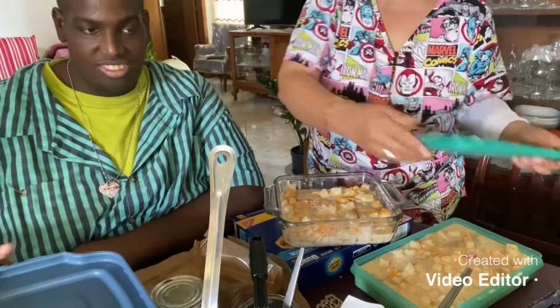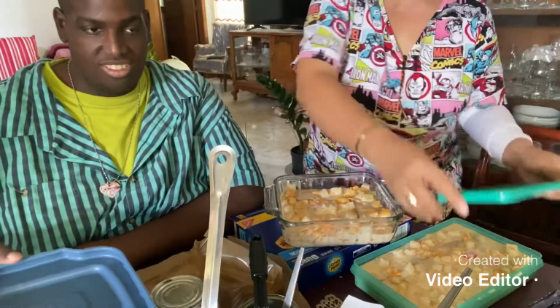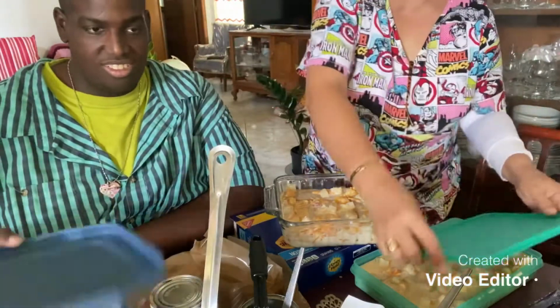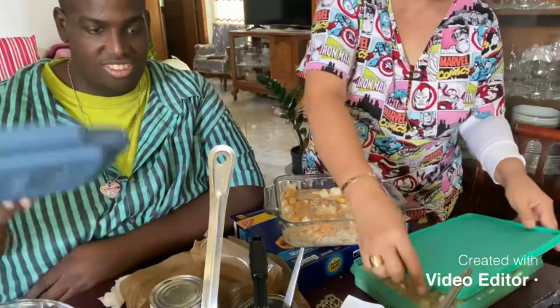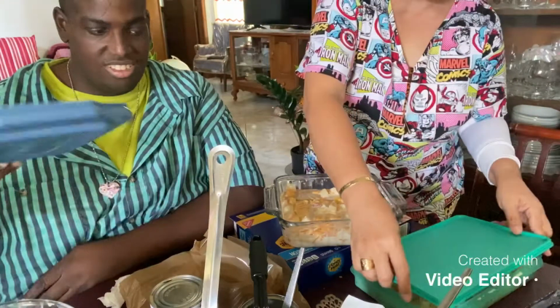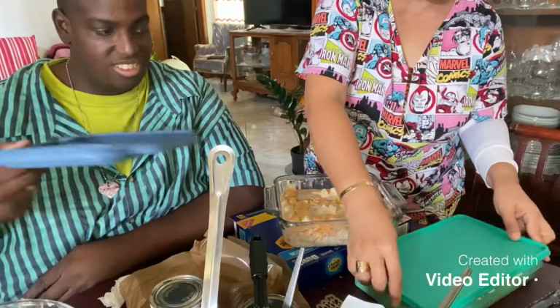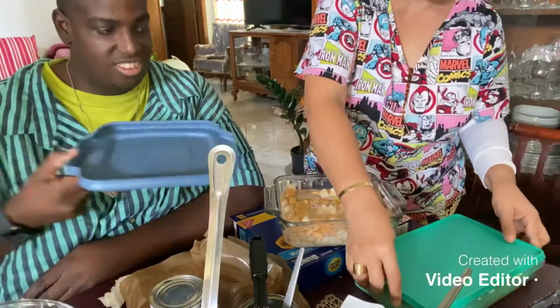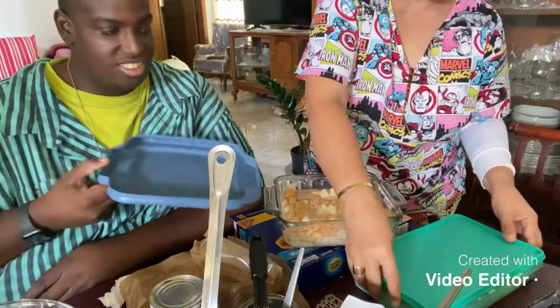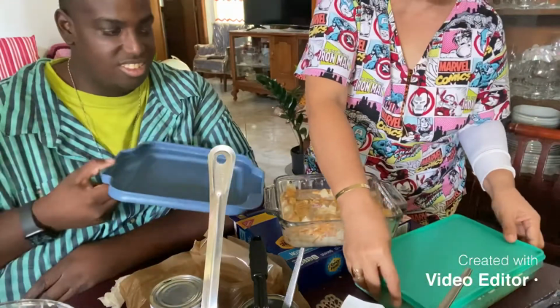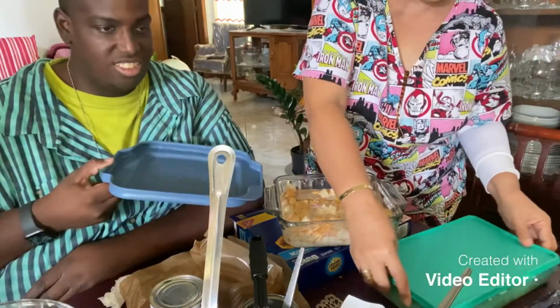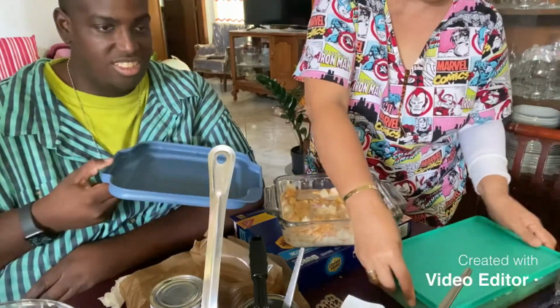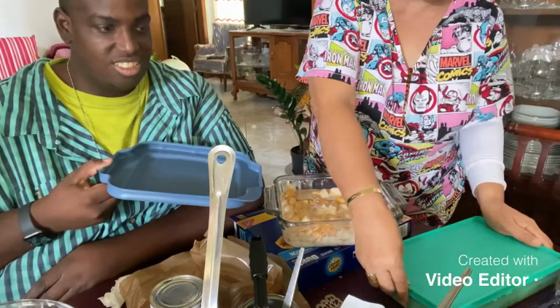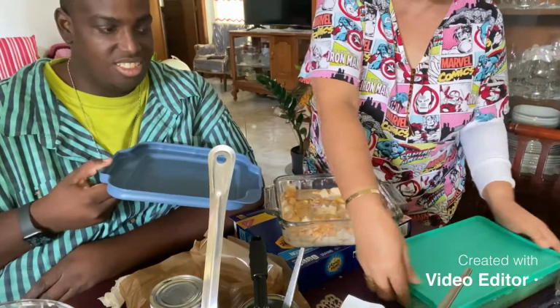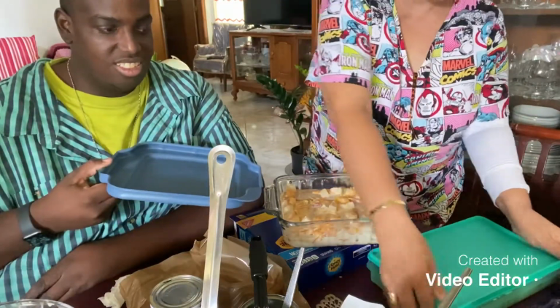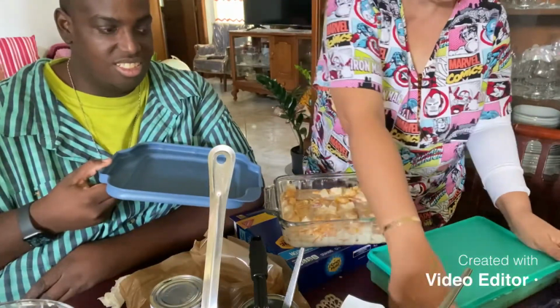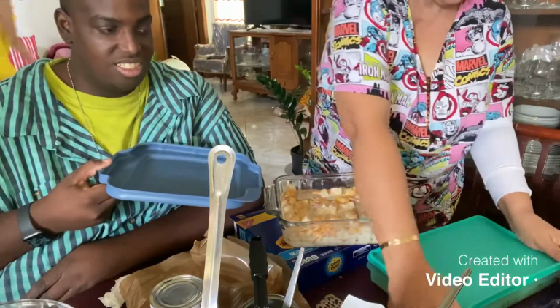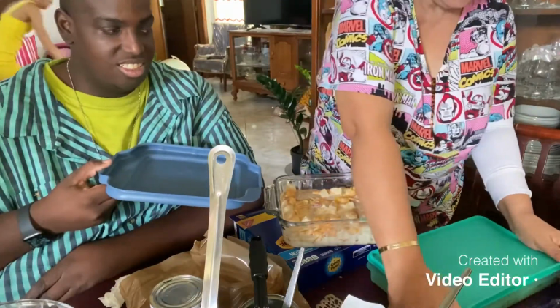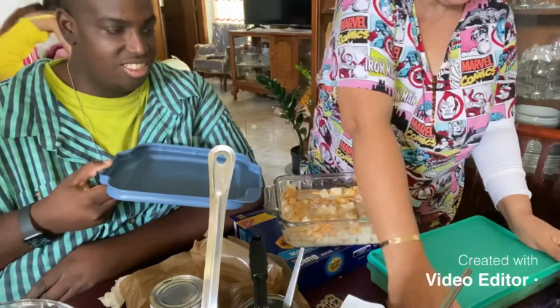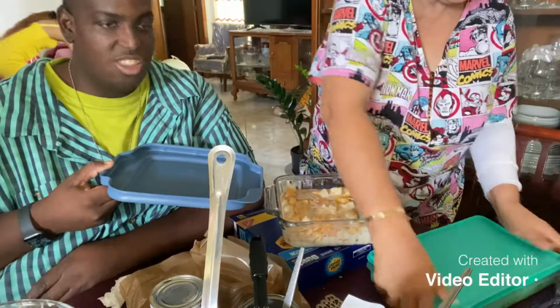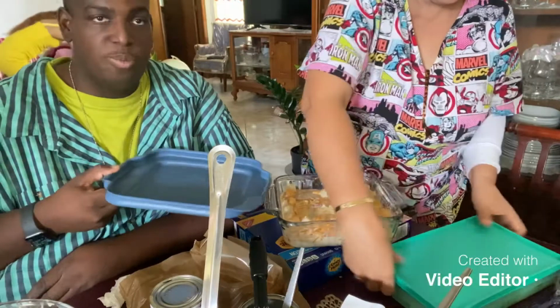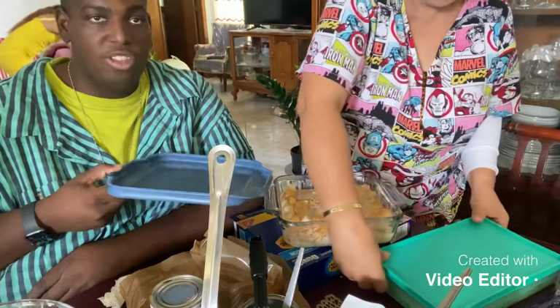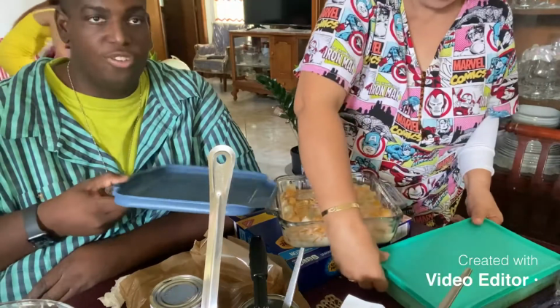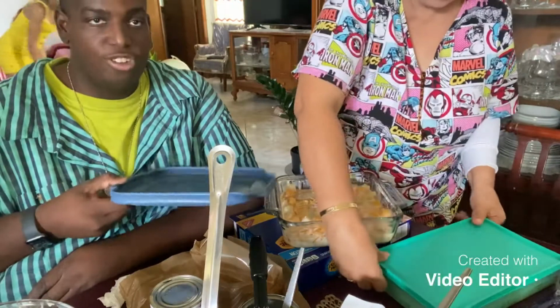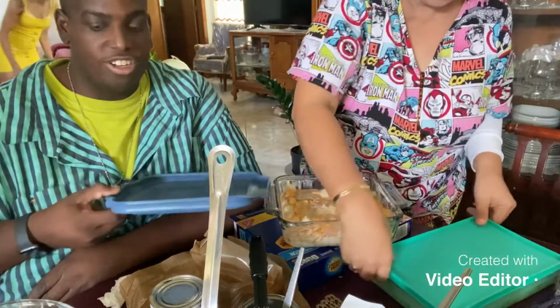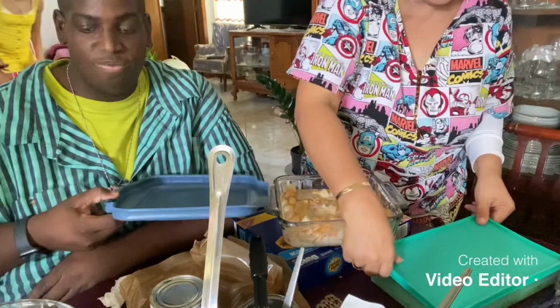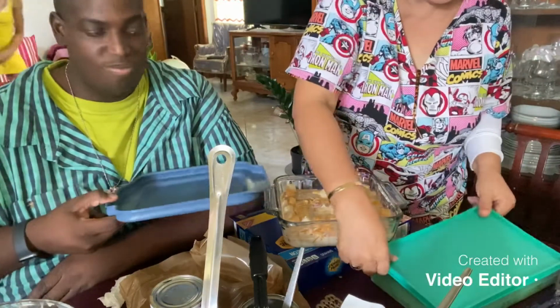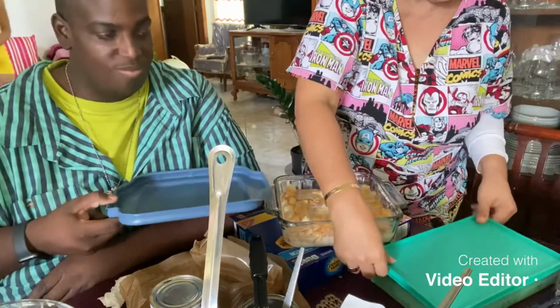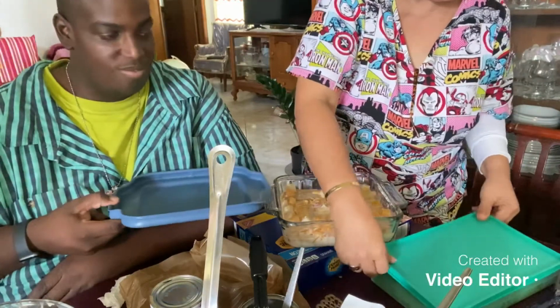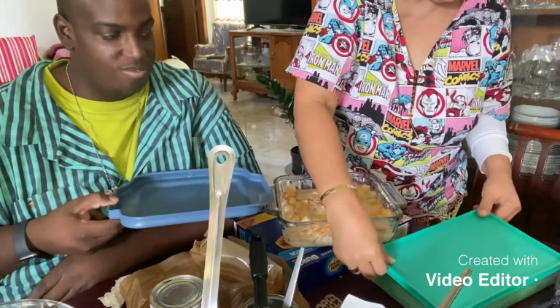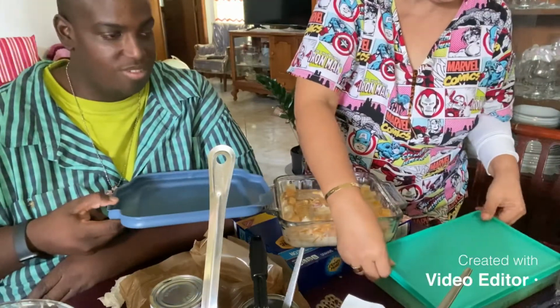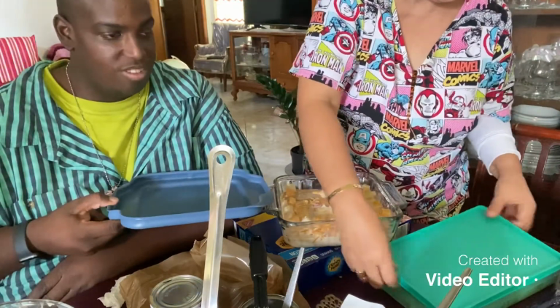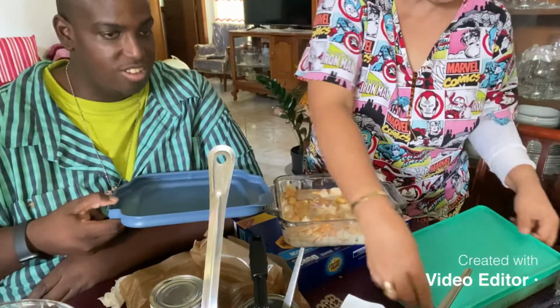And then you put the other one in the fridge — you put it in the refrigerator.